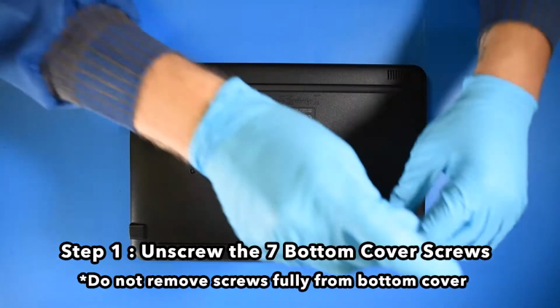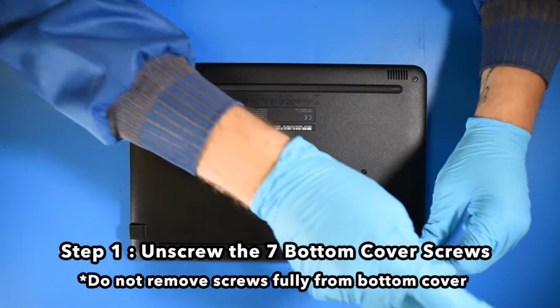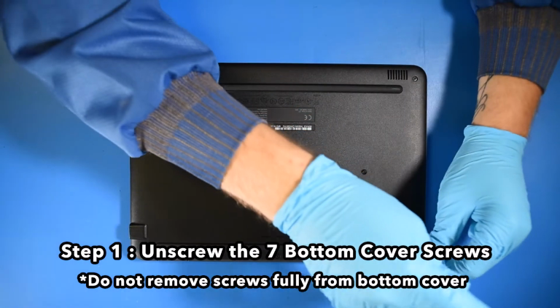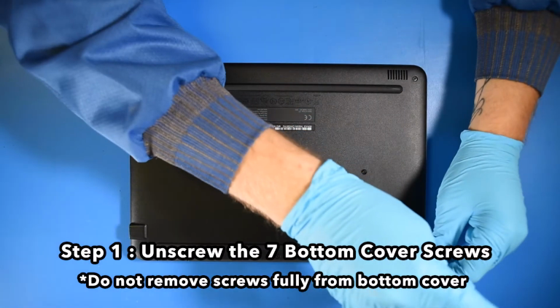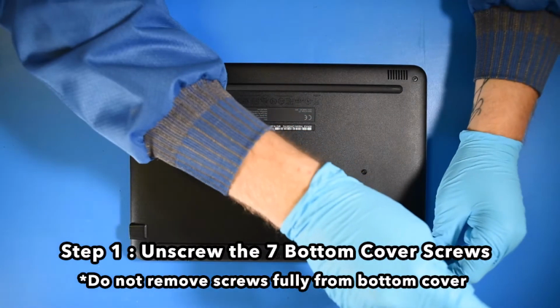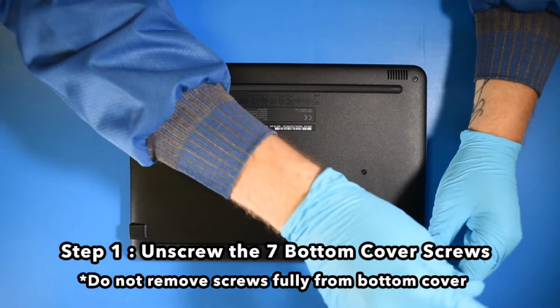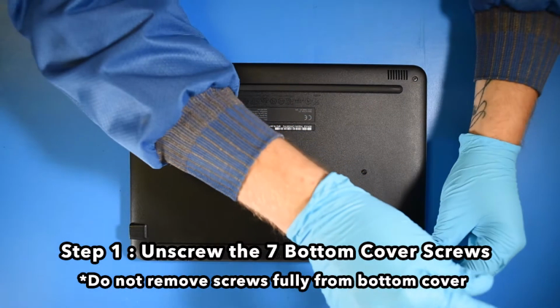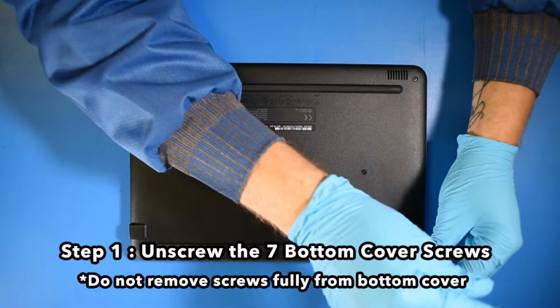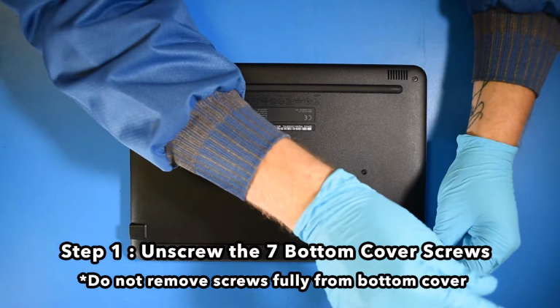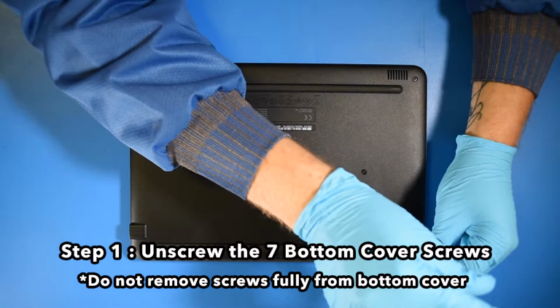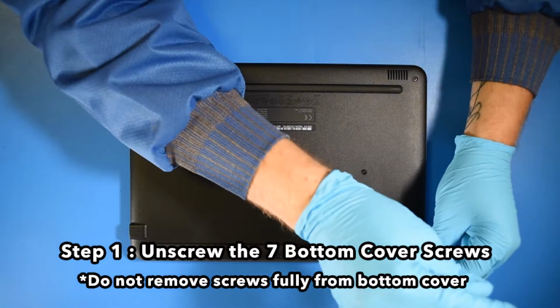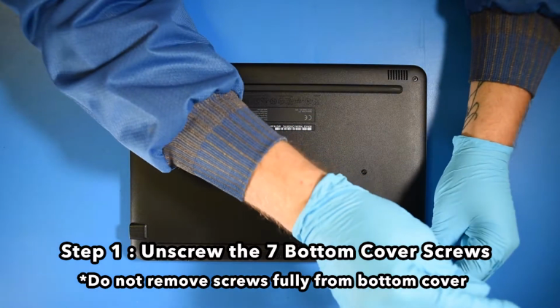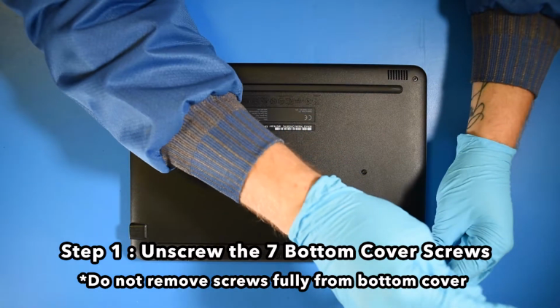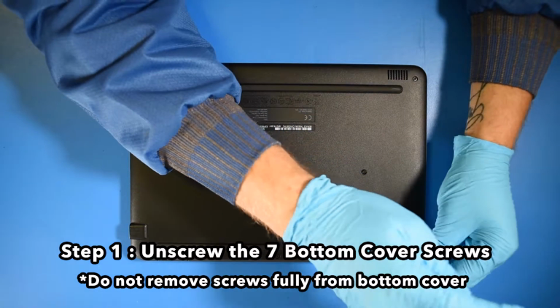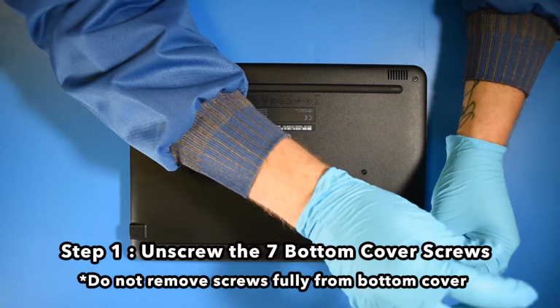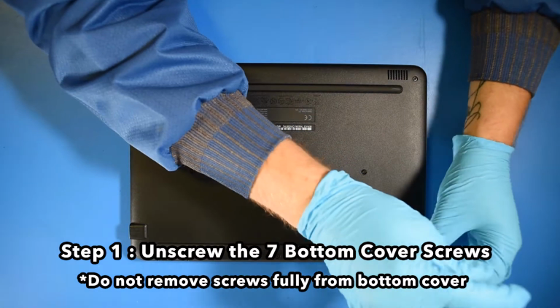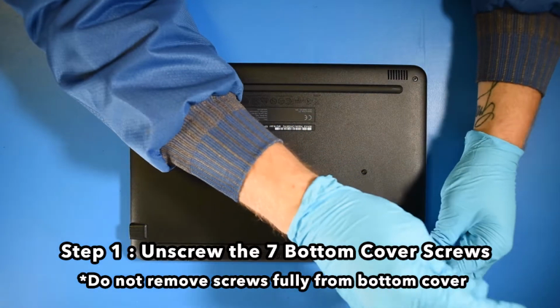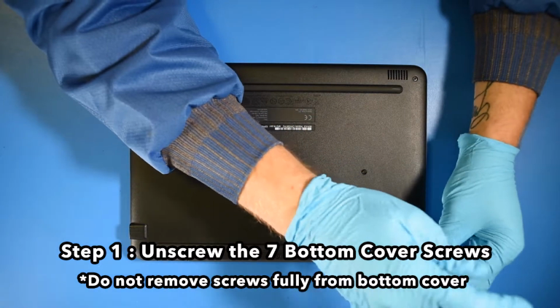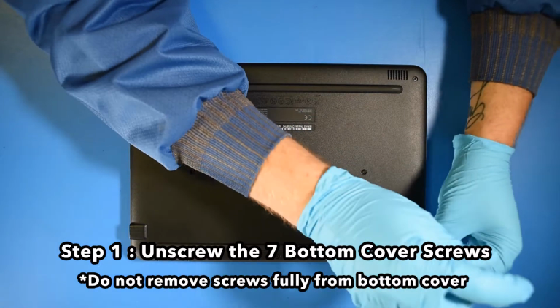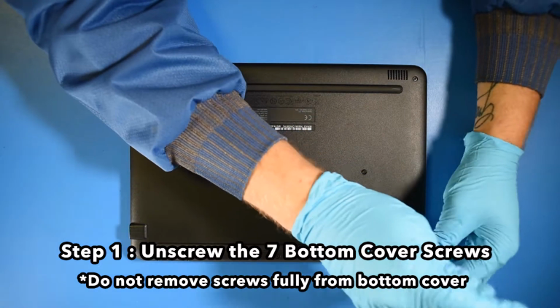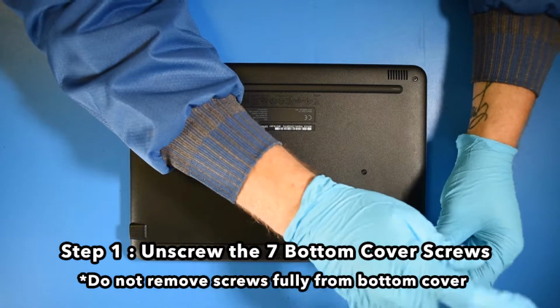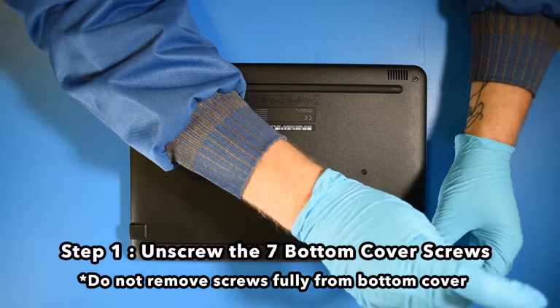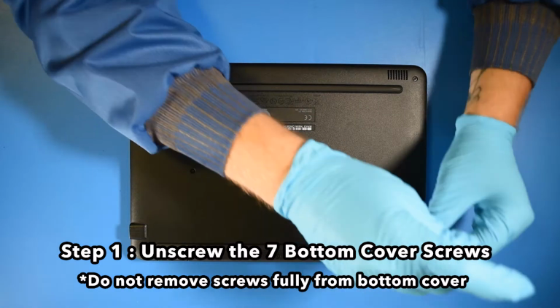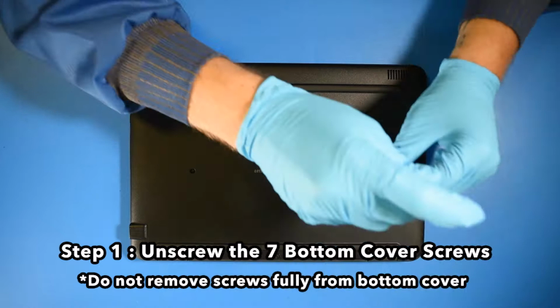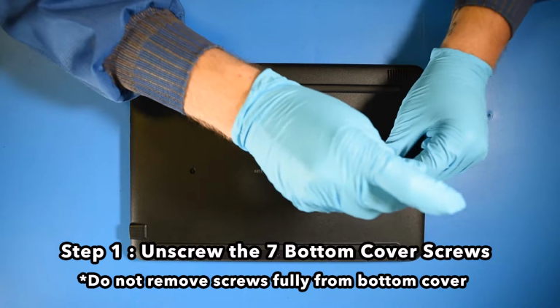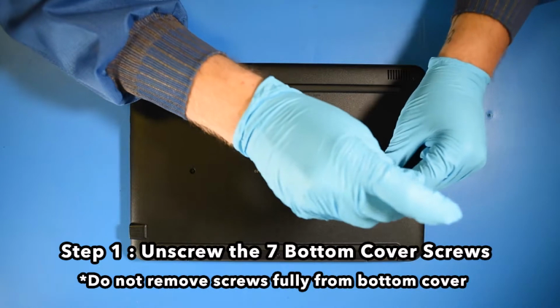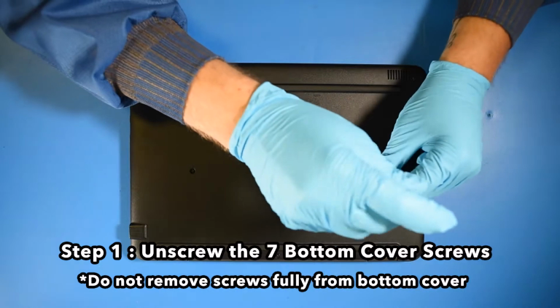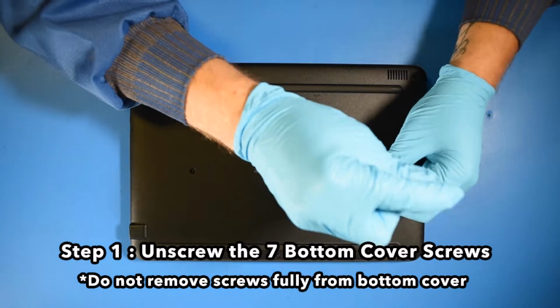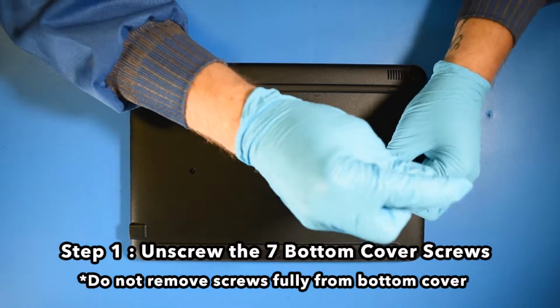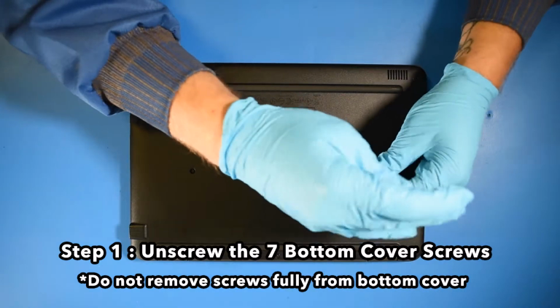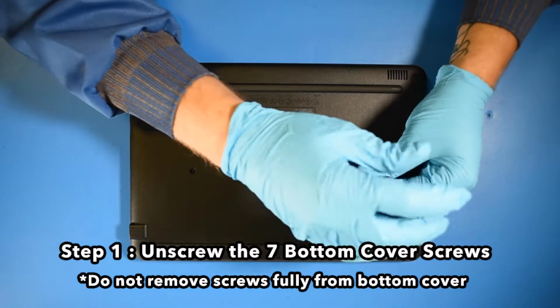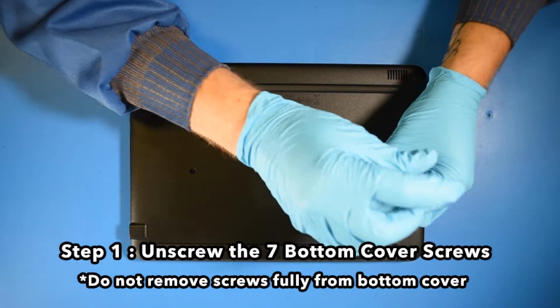Step 1. Unscrew the seven bottom cover screws. Do not remove the screws fully from the bottom cover.